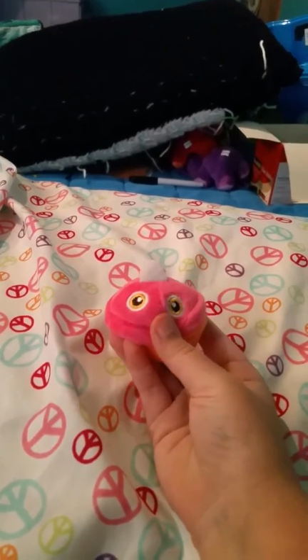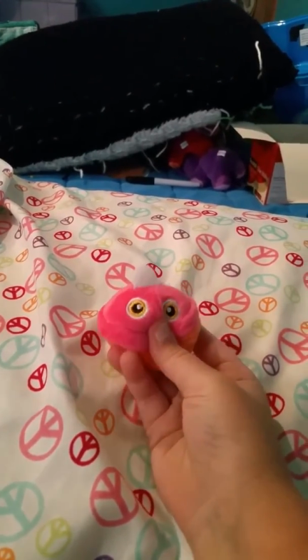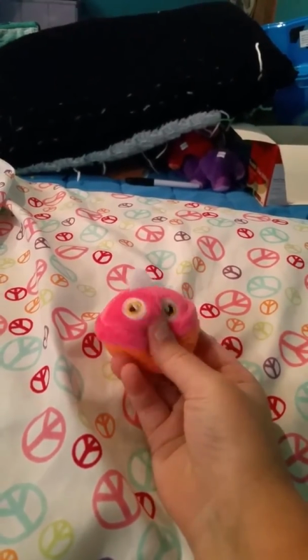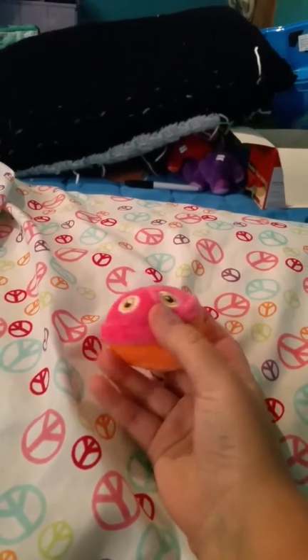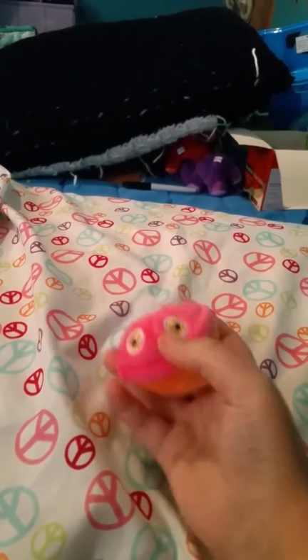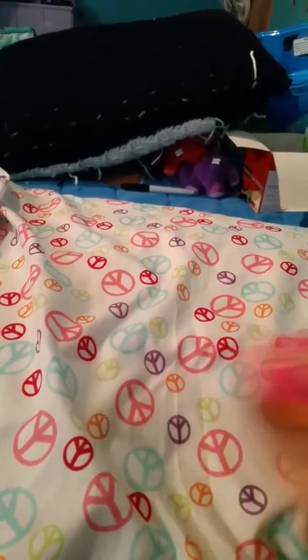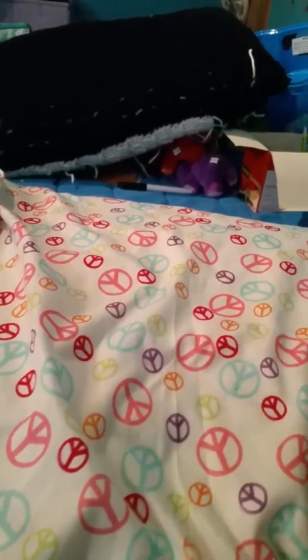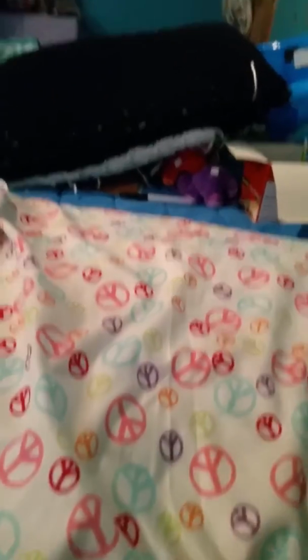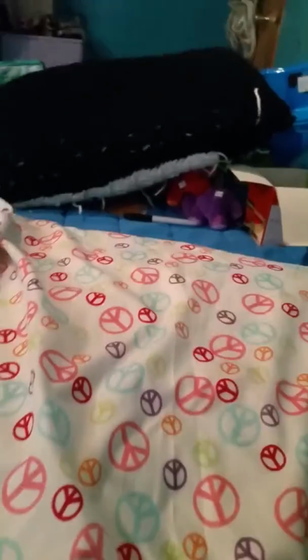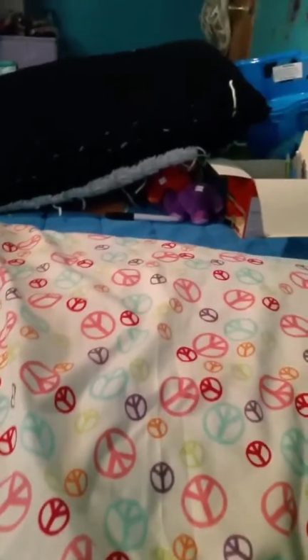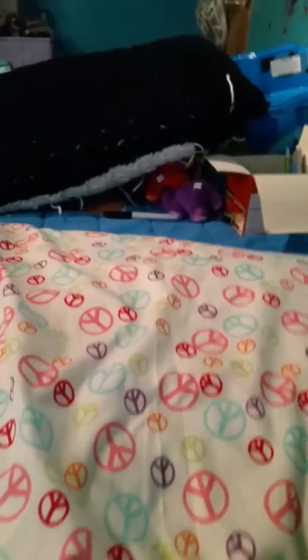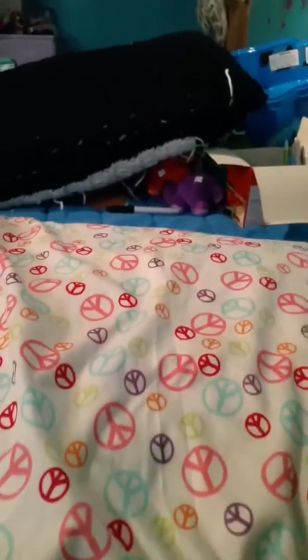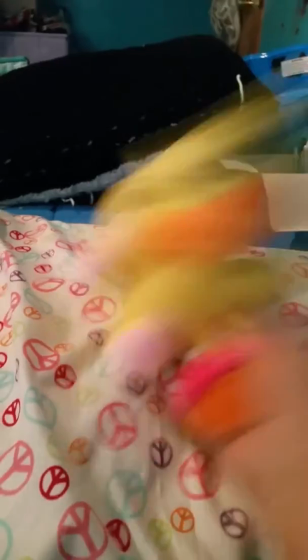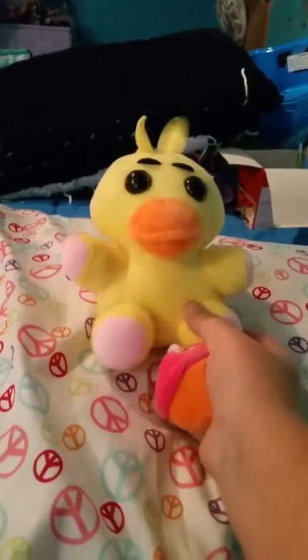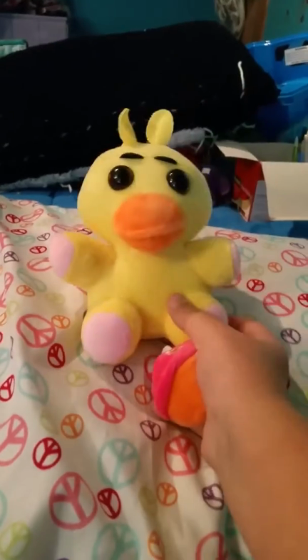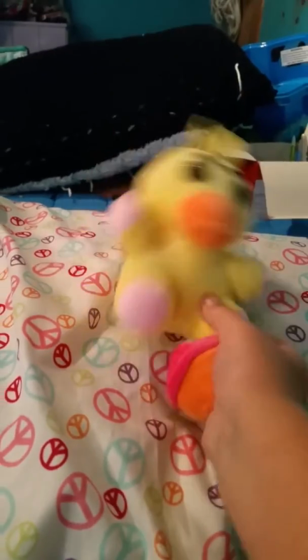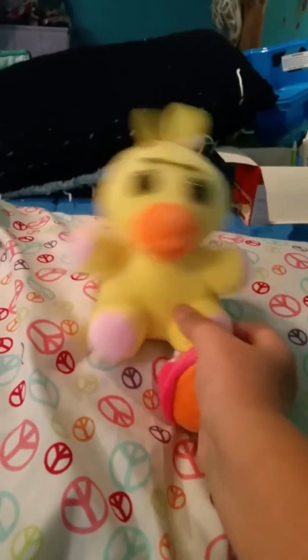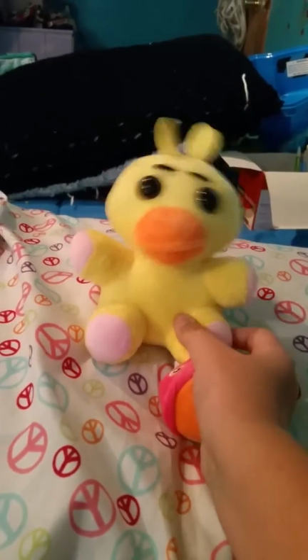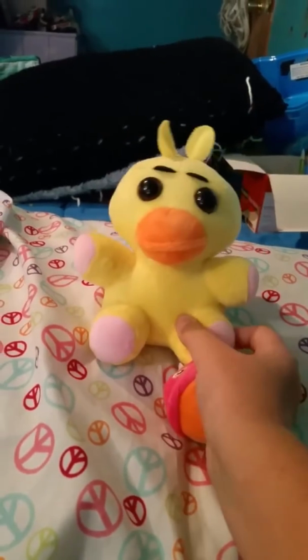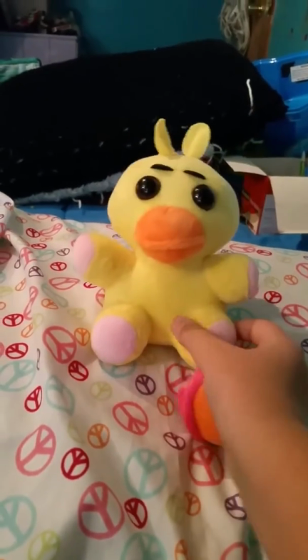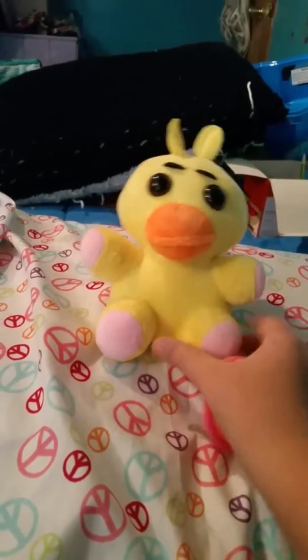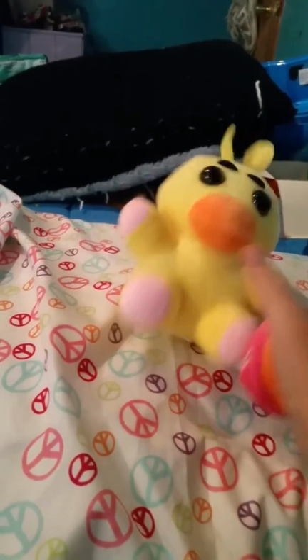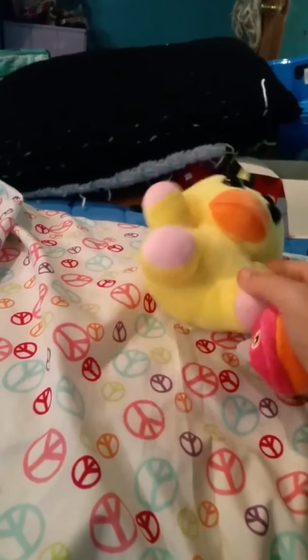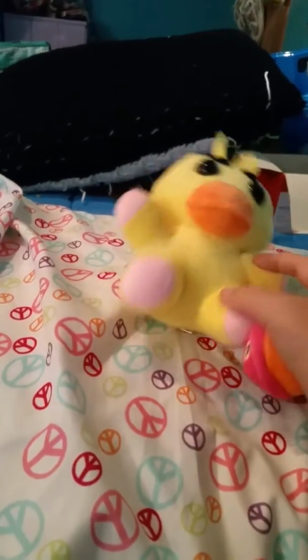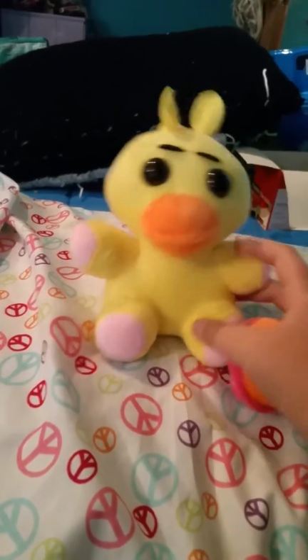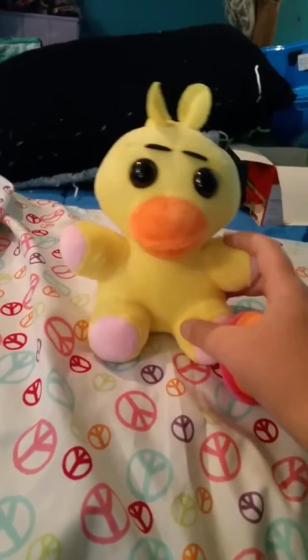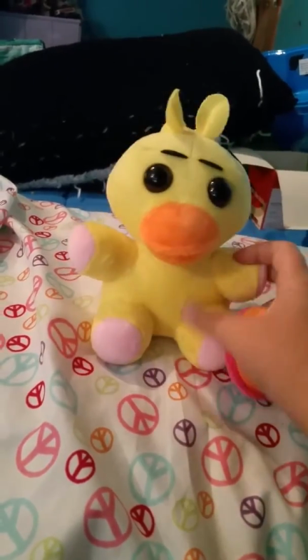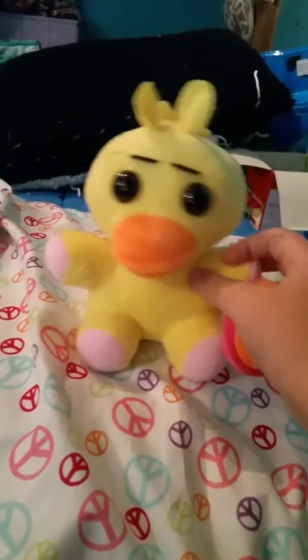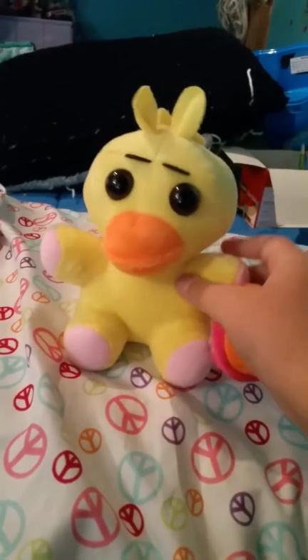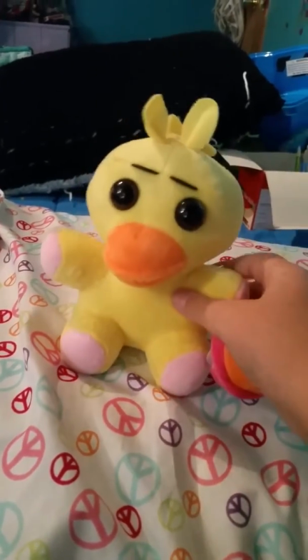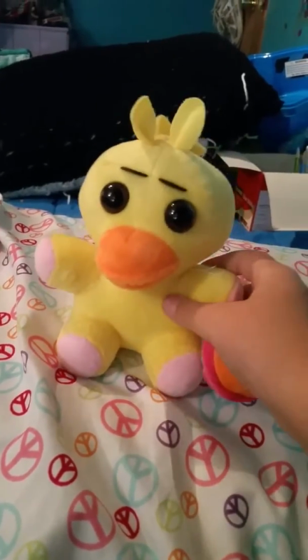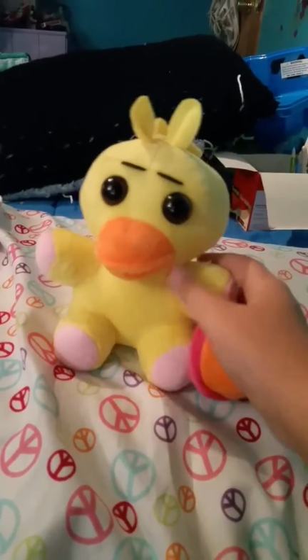Here is a little fake cupcake that goes along with Chica — or Toy Chica, I'm not sure which one it is.